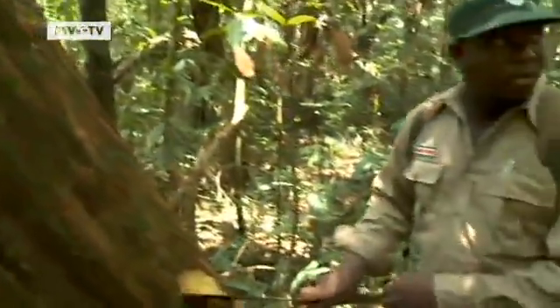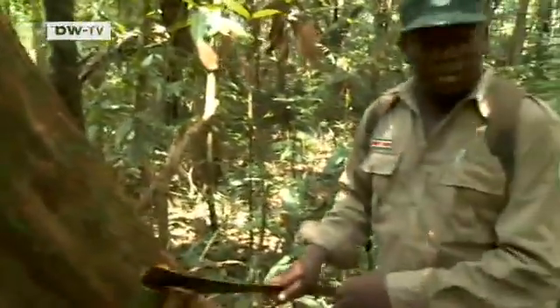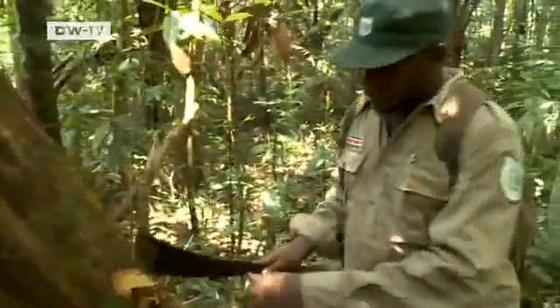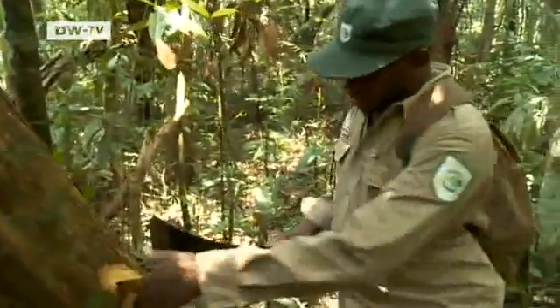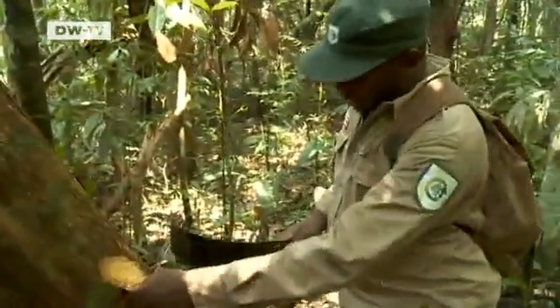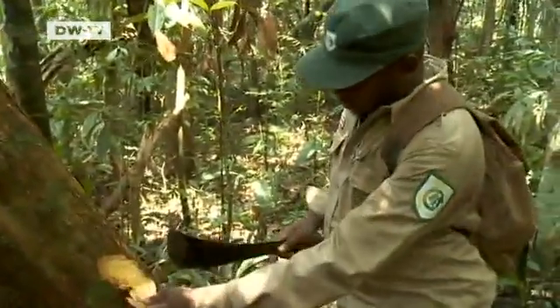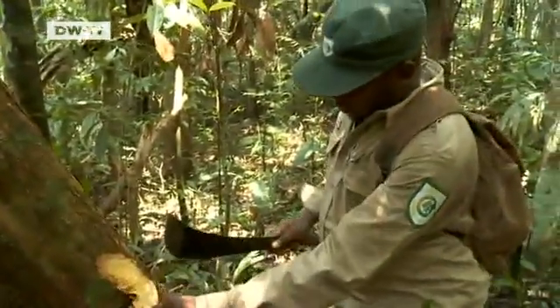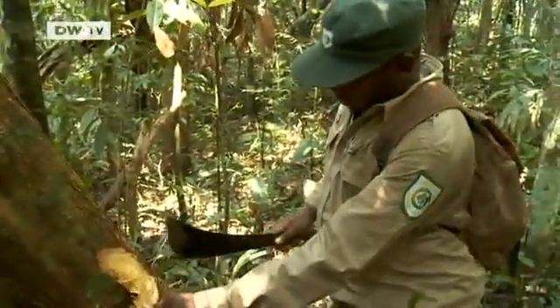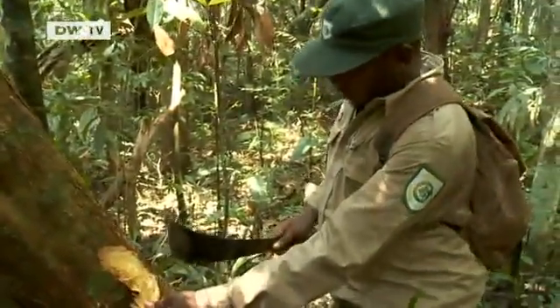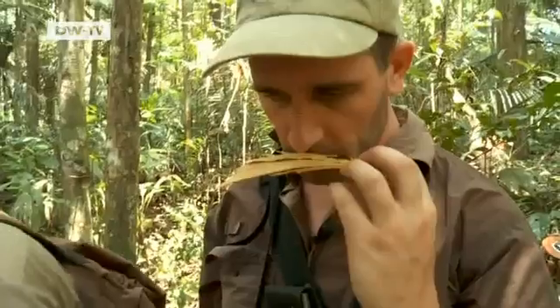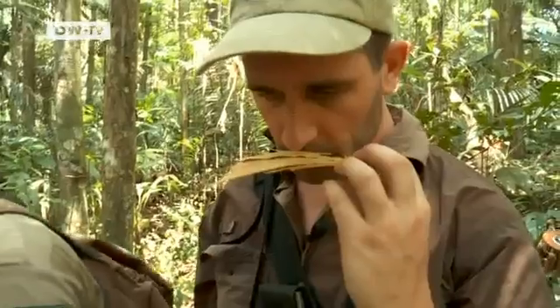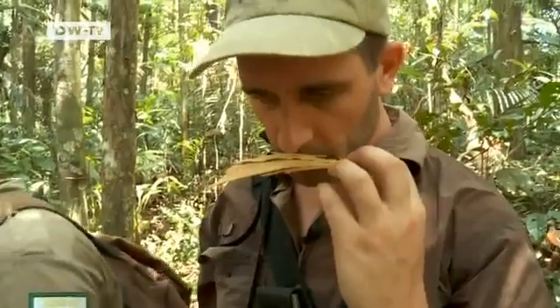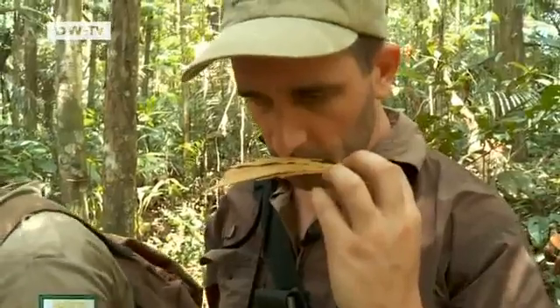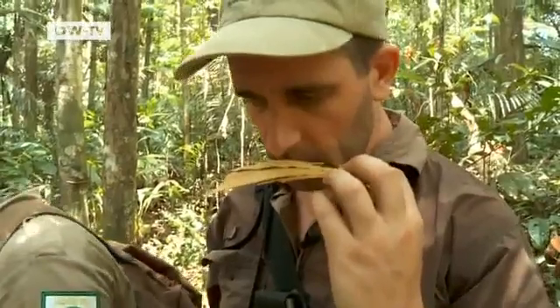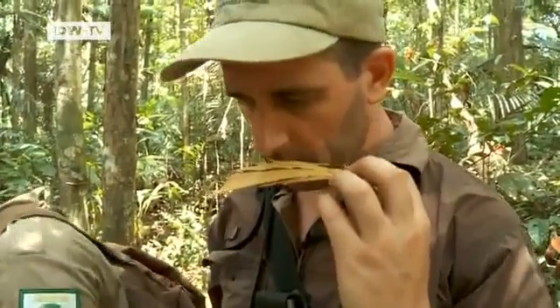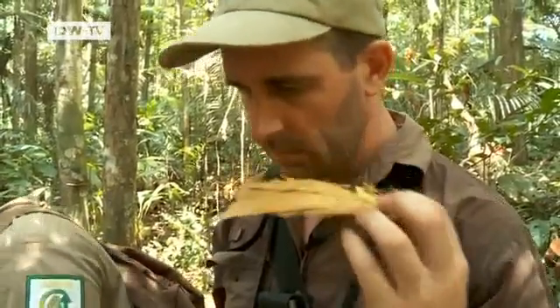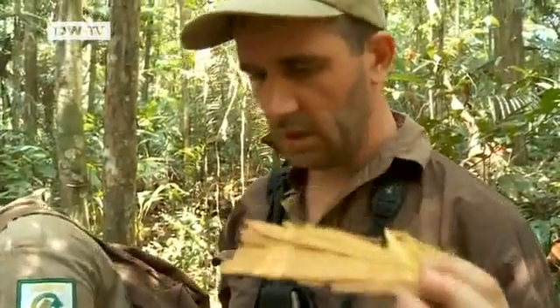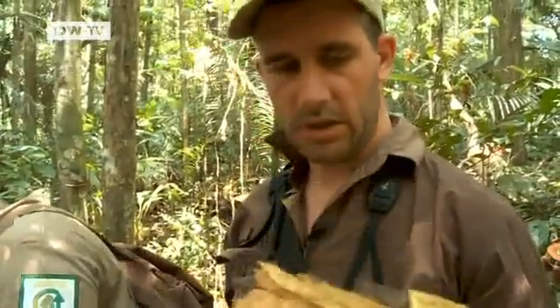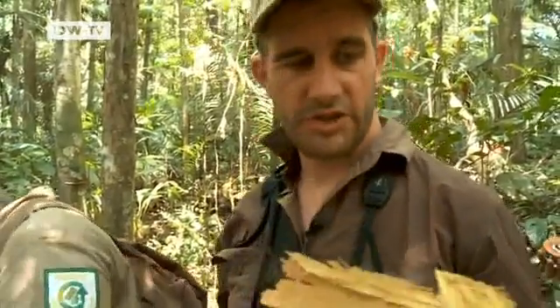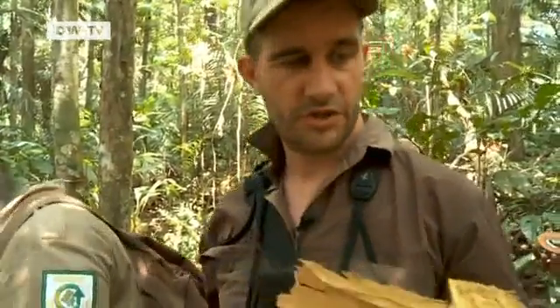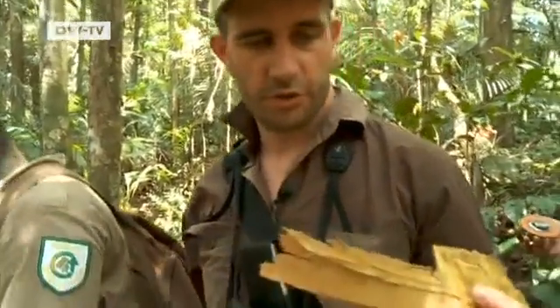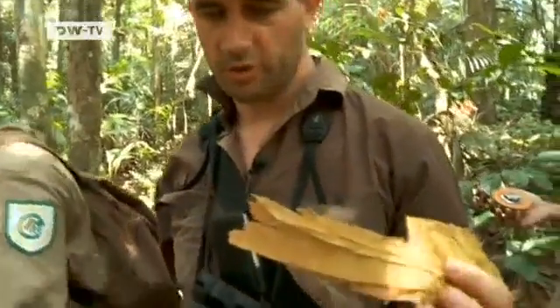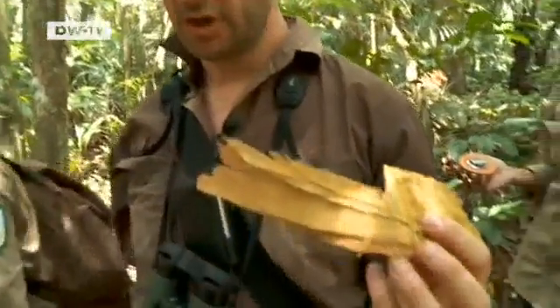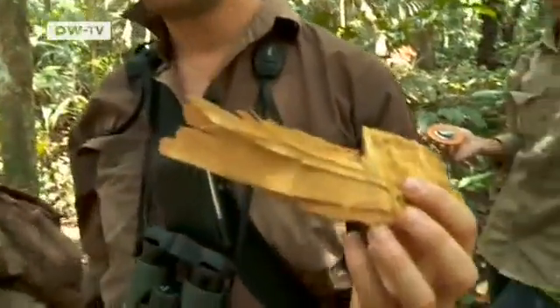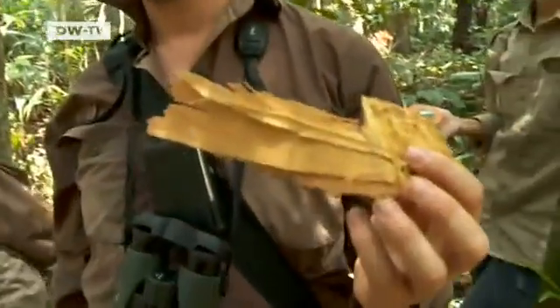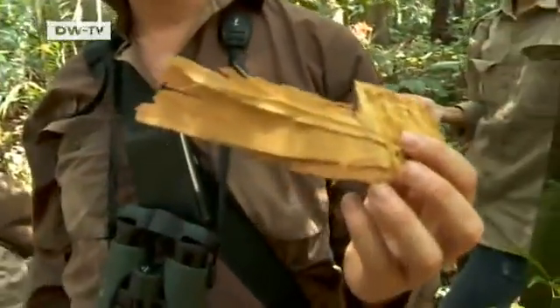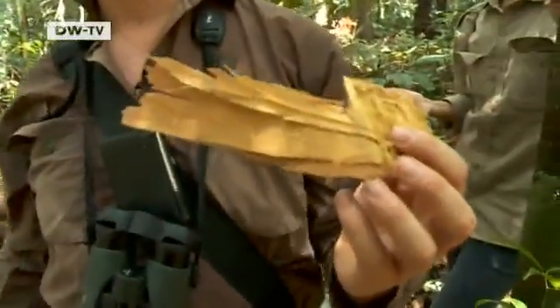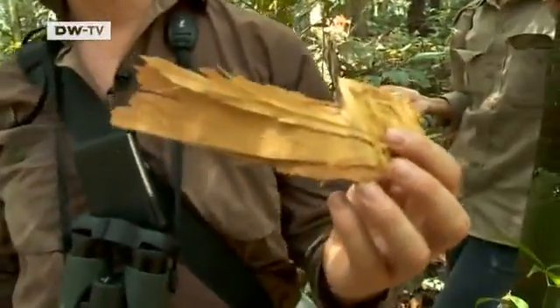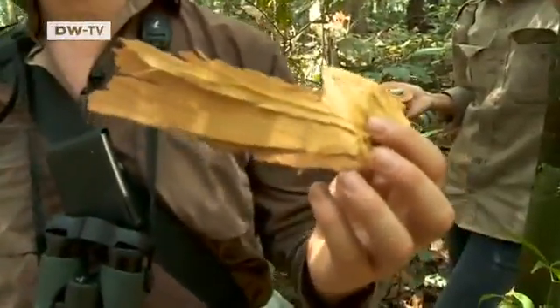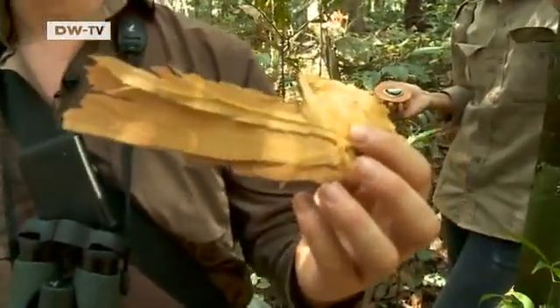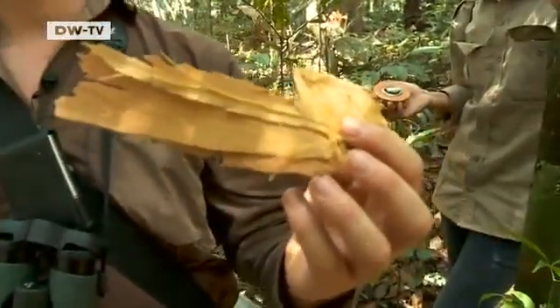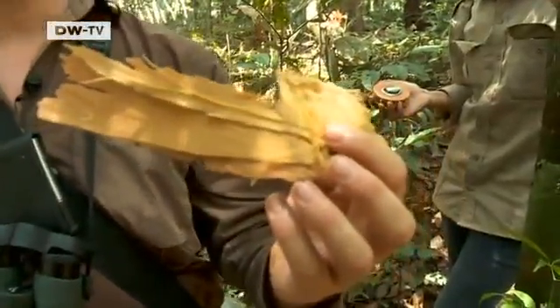Olaf Banke and his team have completed half their grid. They identify specimens as they go: ginger wood, yellow.